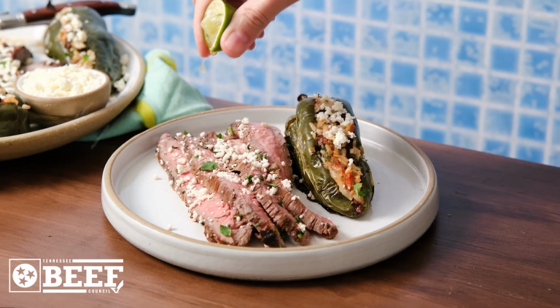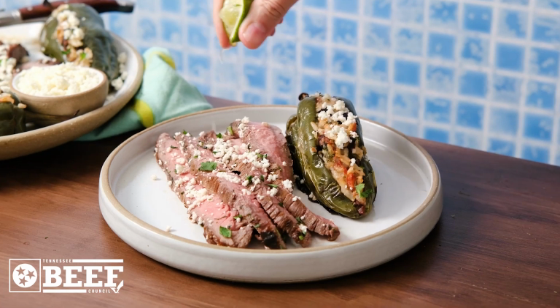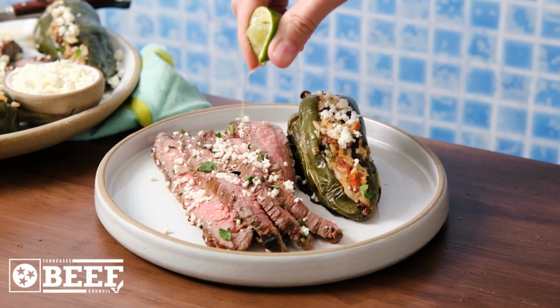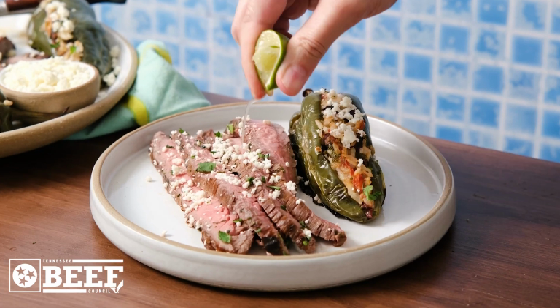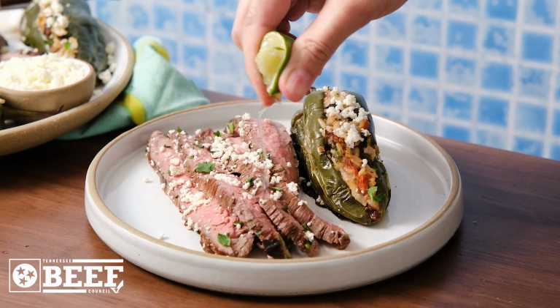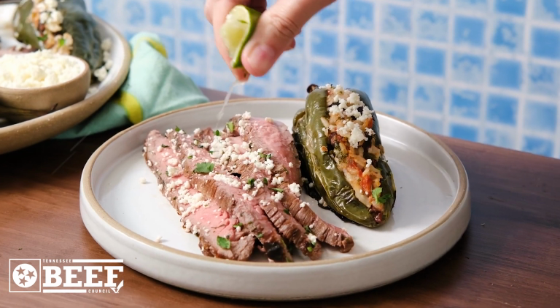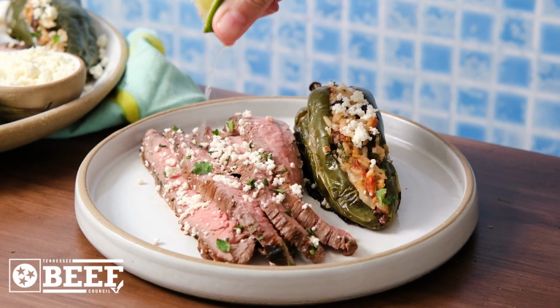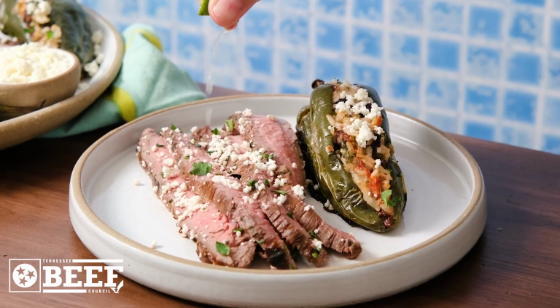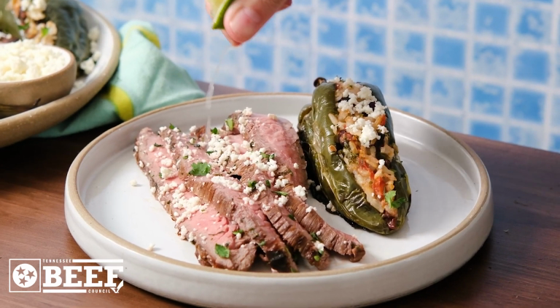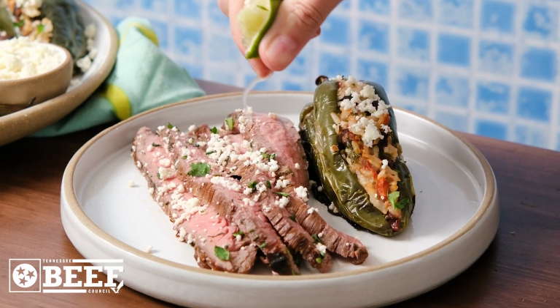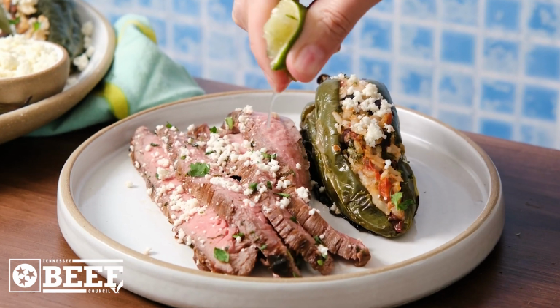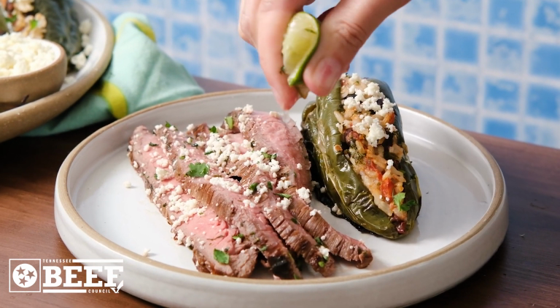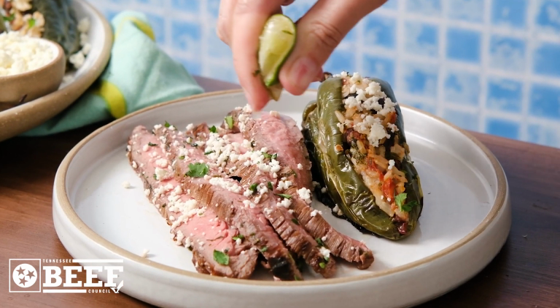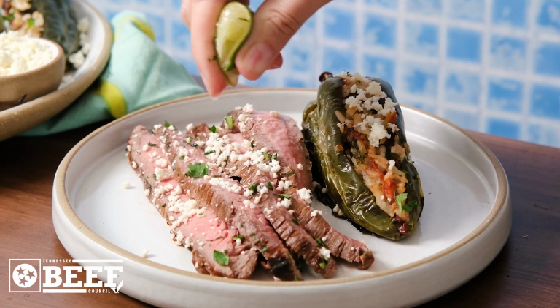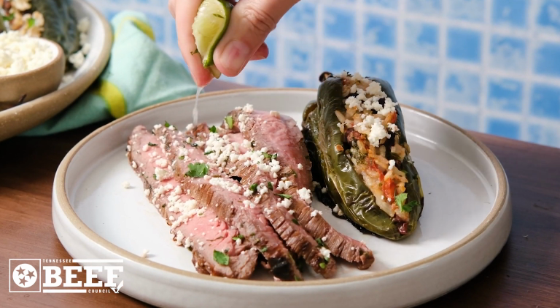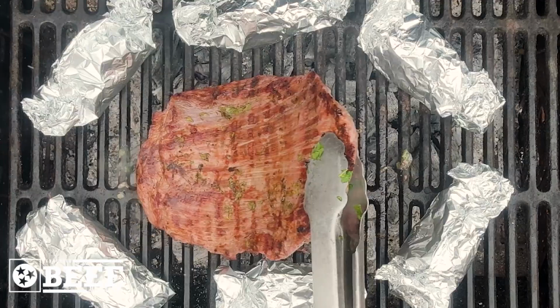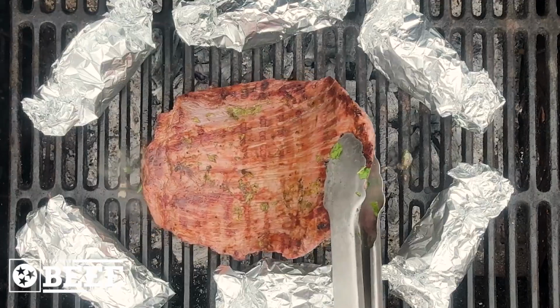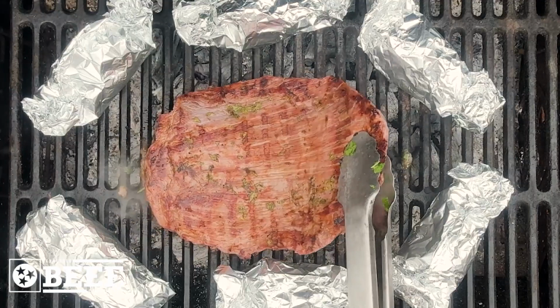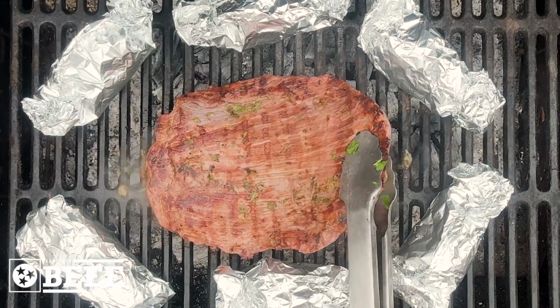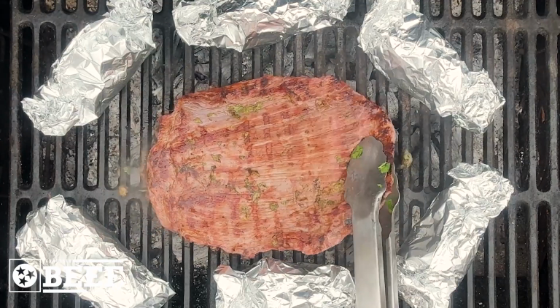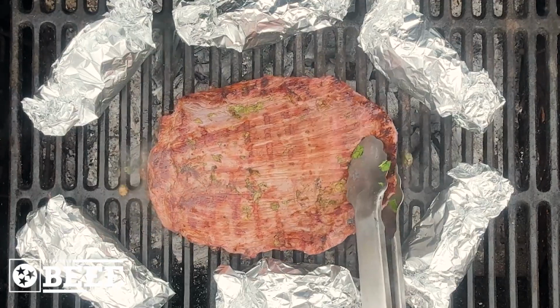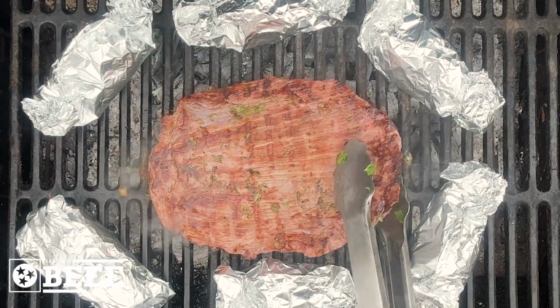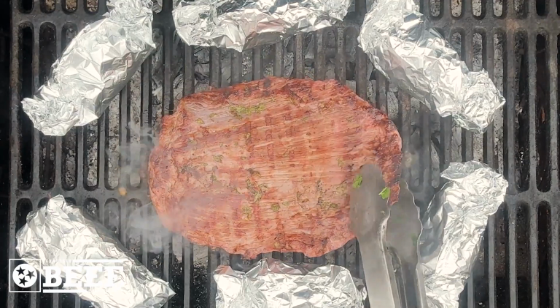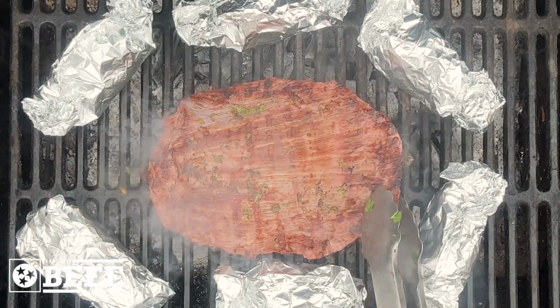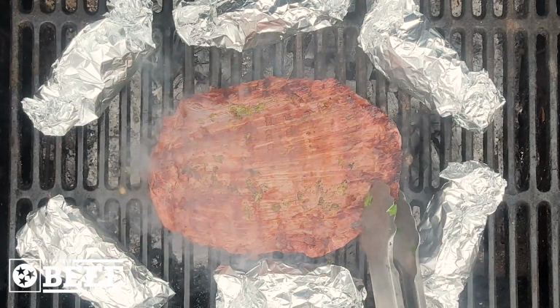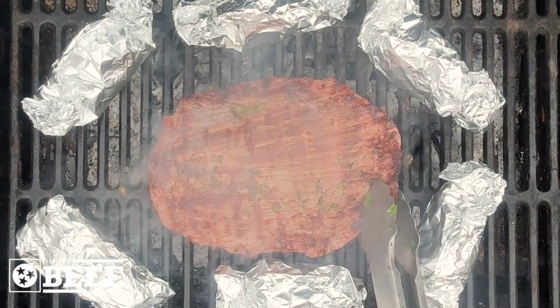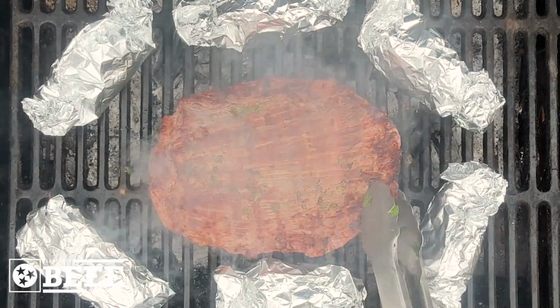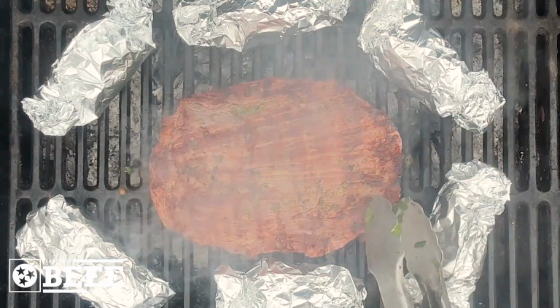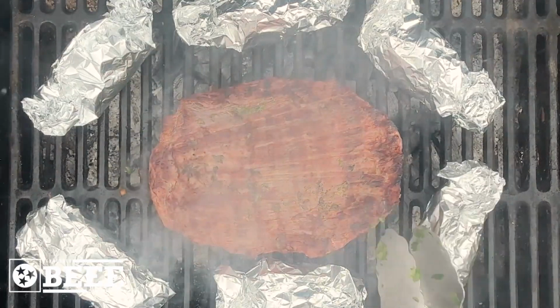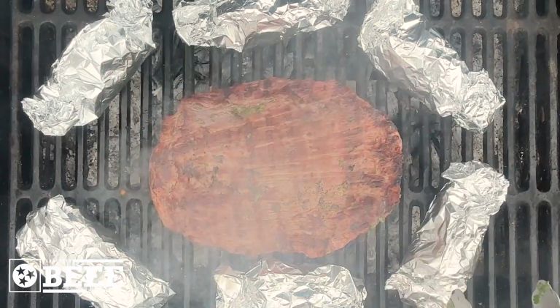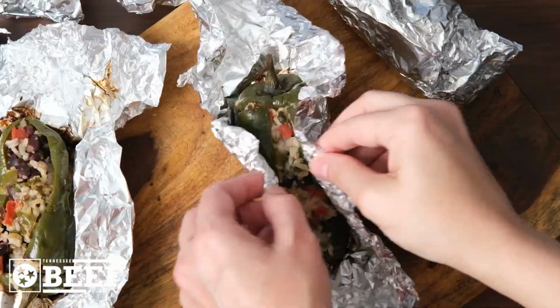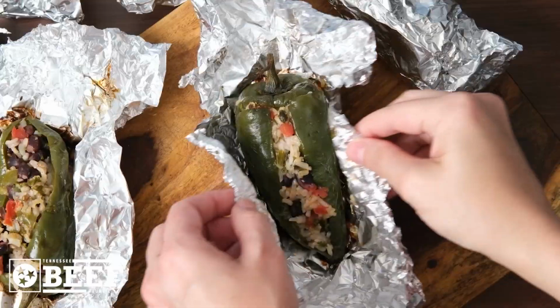You might make this one on repeat this summer. Lime marinated flank steak grilled with stuffed poblano peppers.